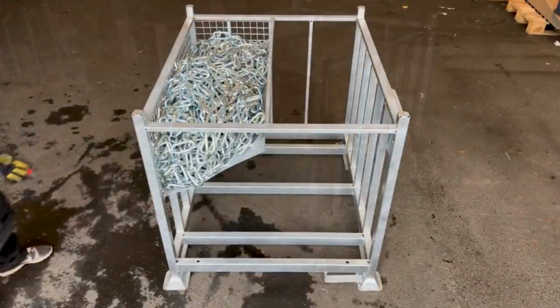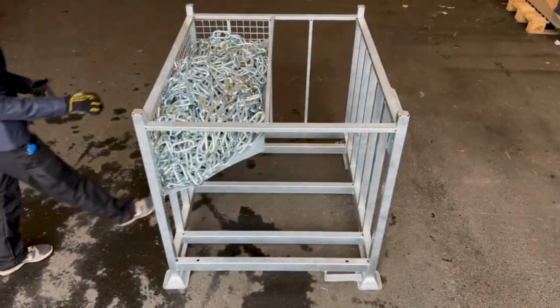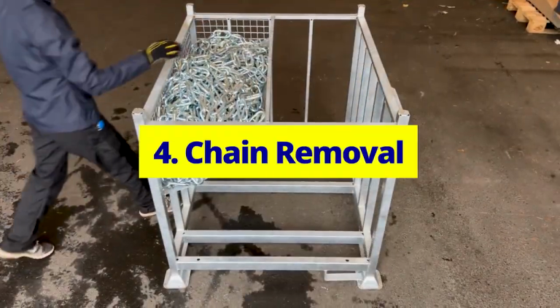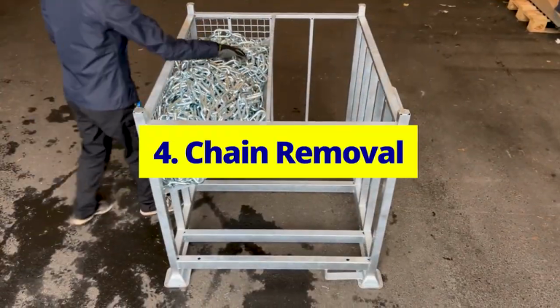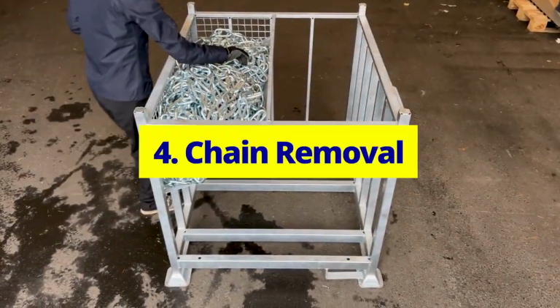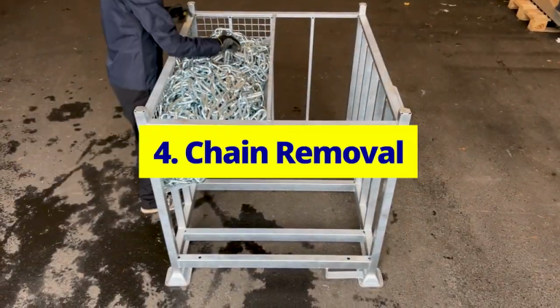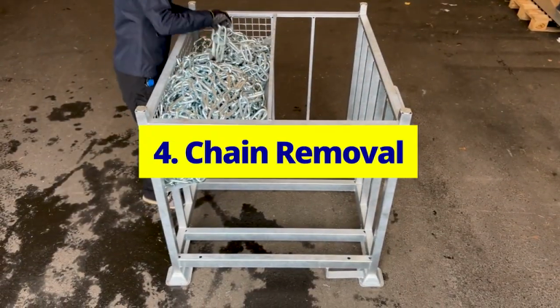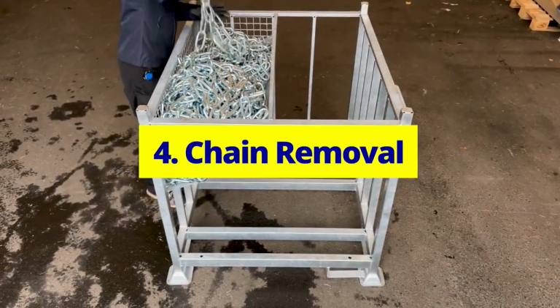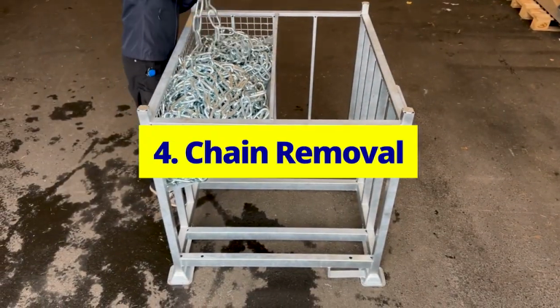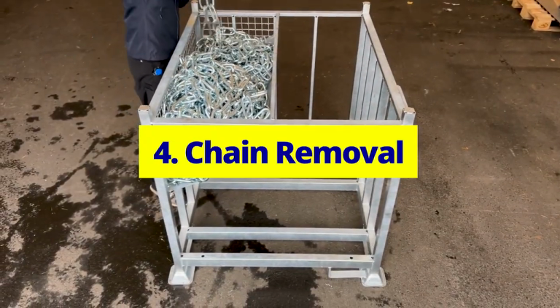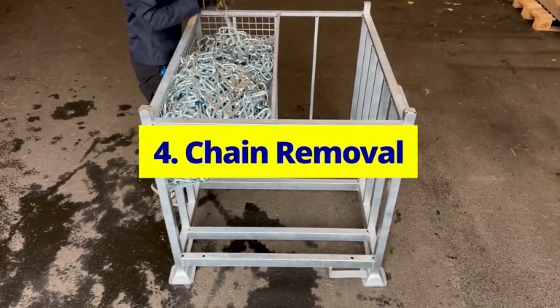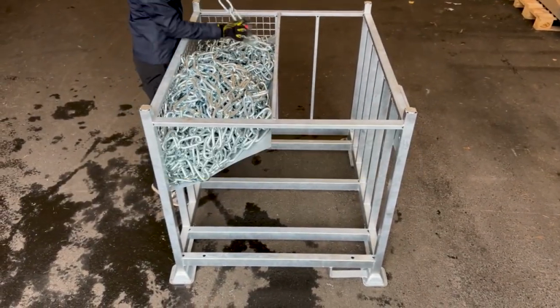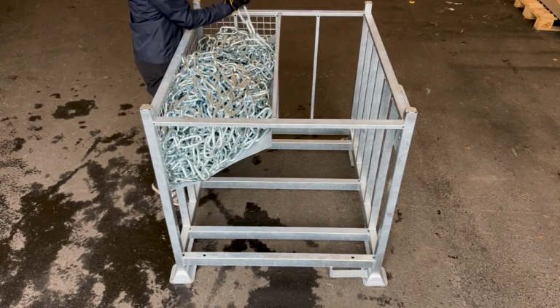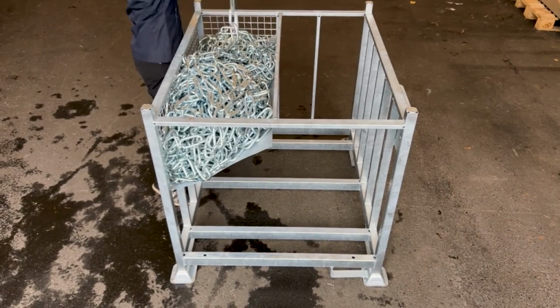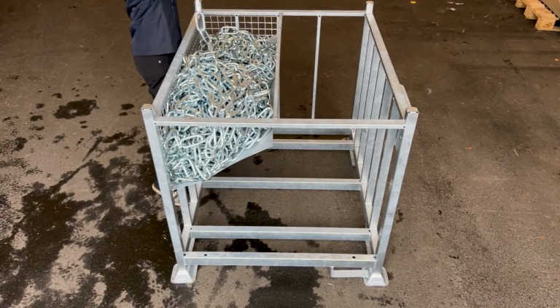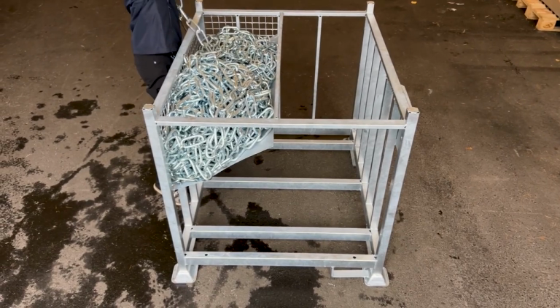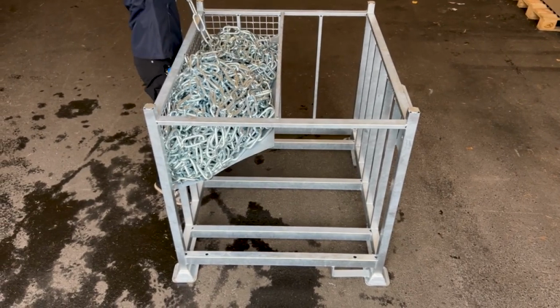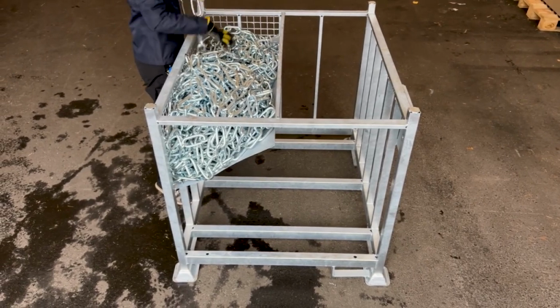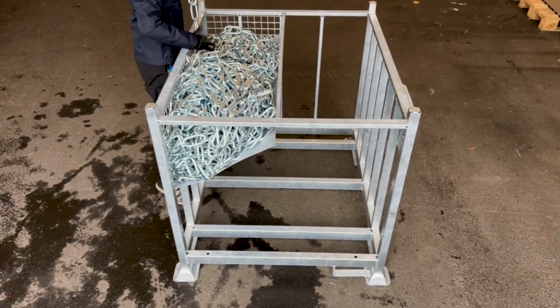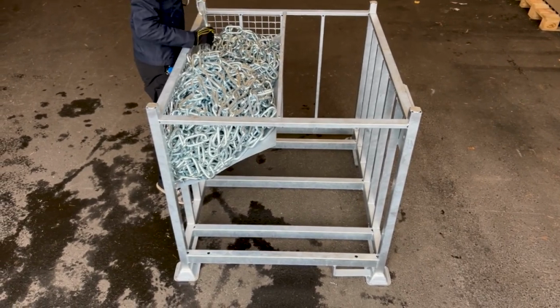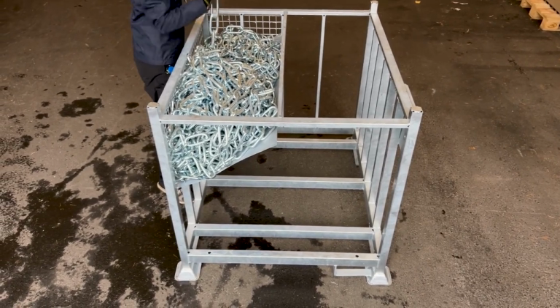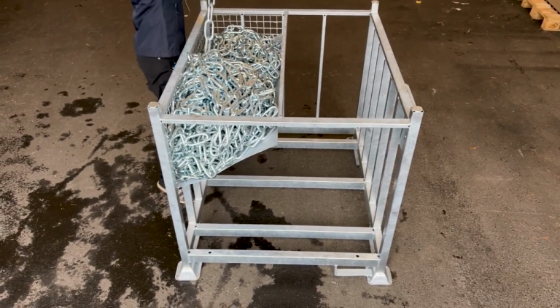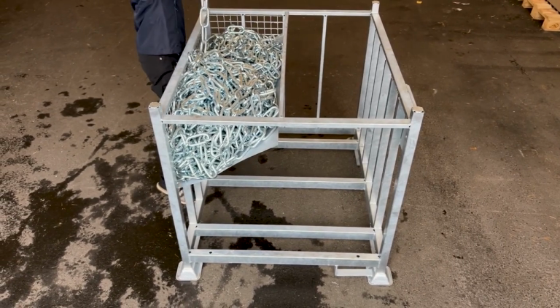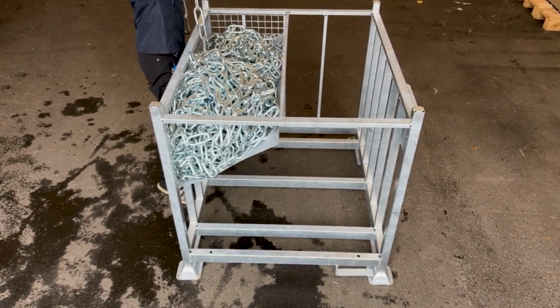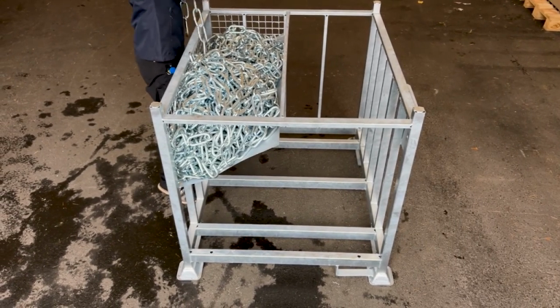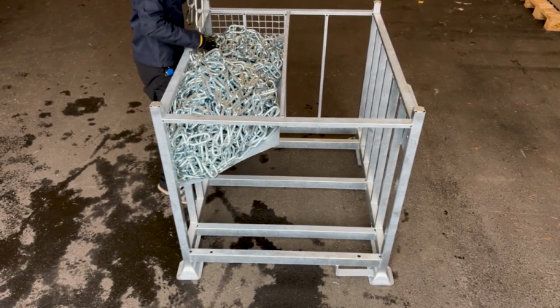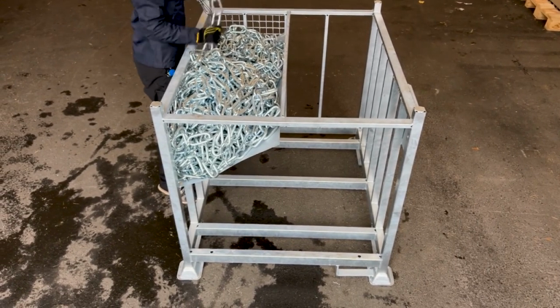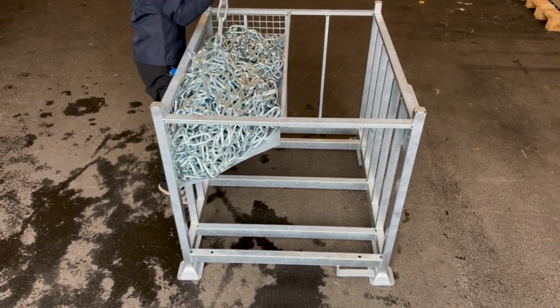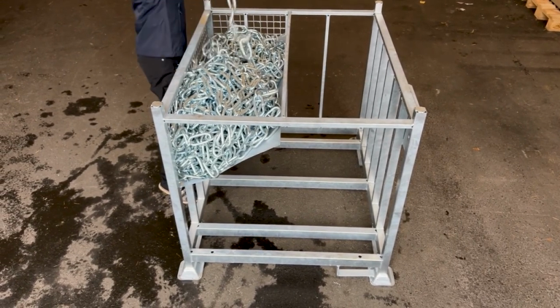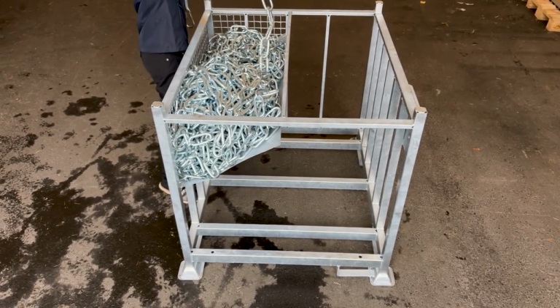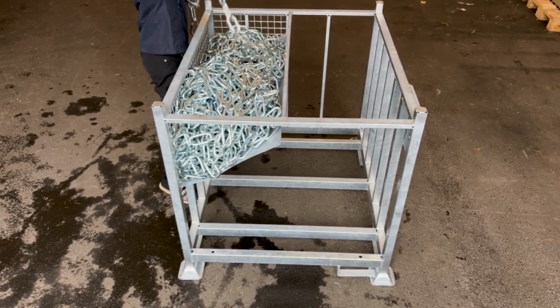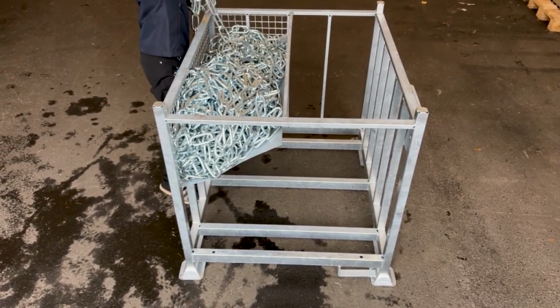Chain Removal. Retrieve the chains either from the top or the side of the crate.